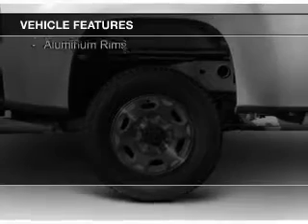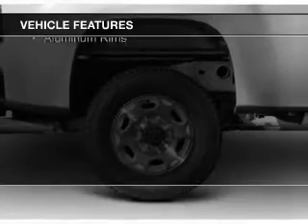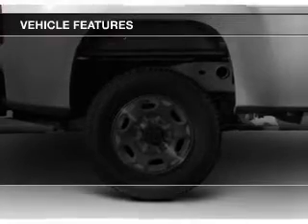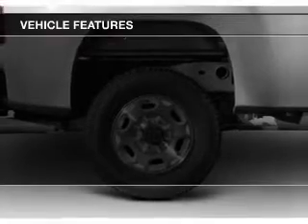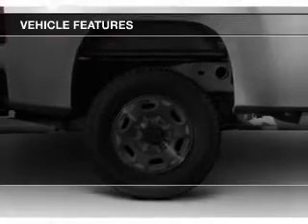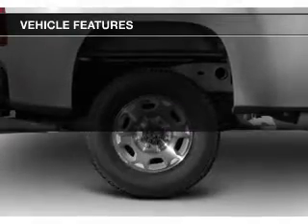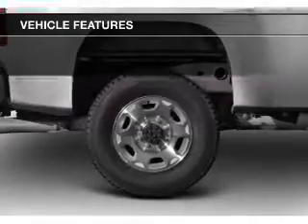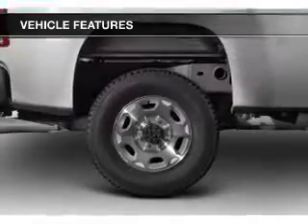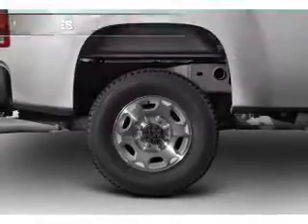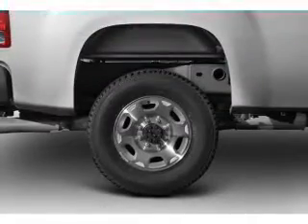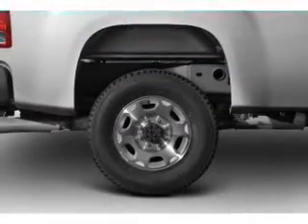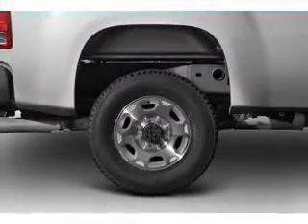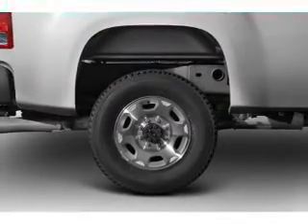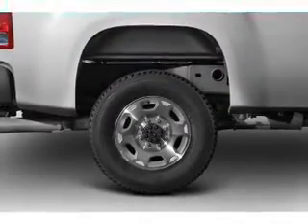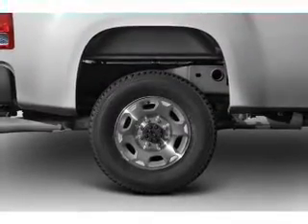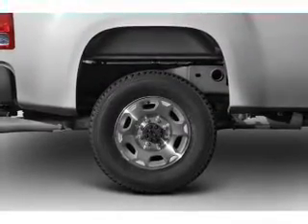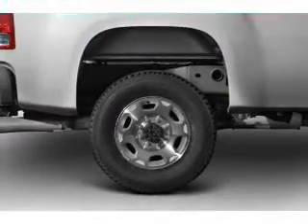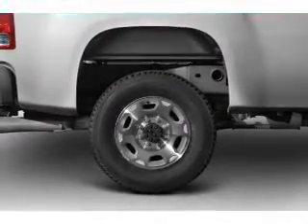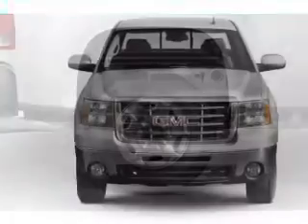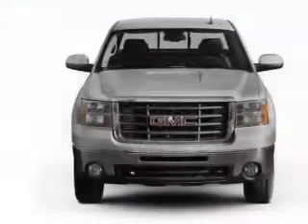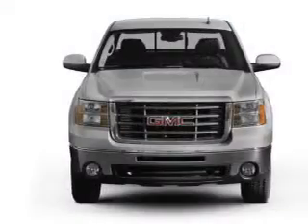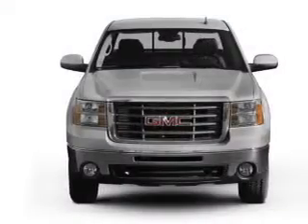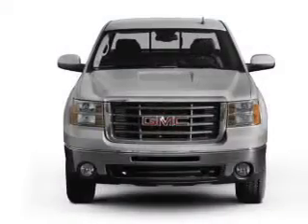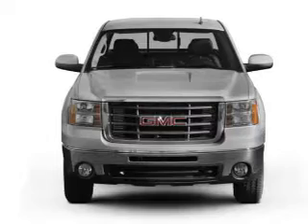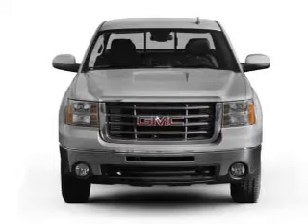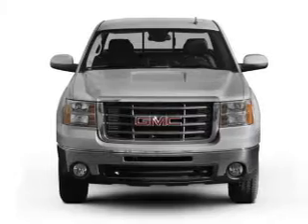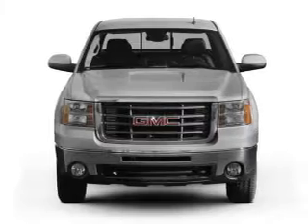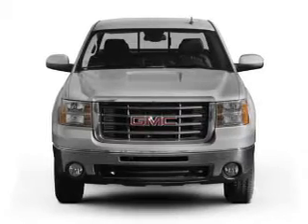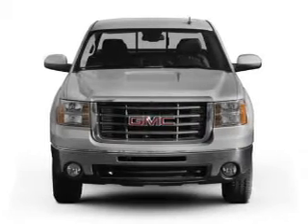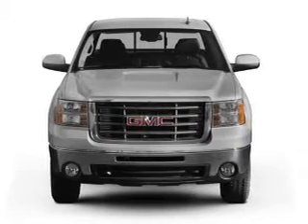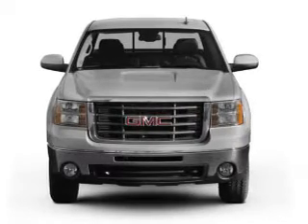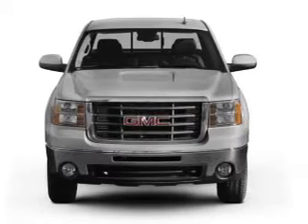Digital audio input, steering wheel controls, memory seats, a premium sound system, and aluminum rims.